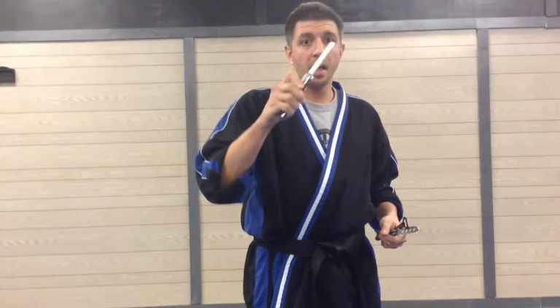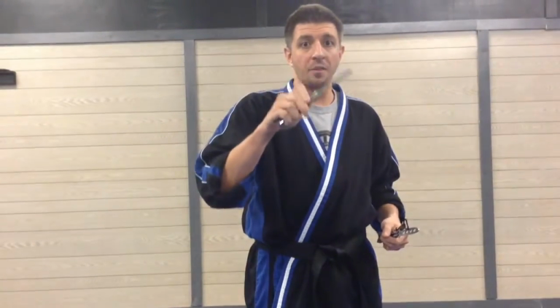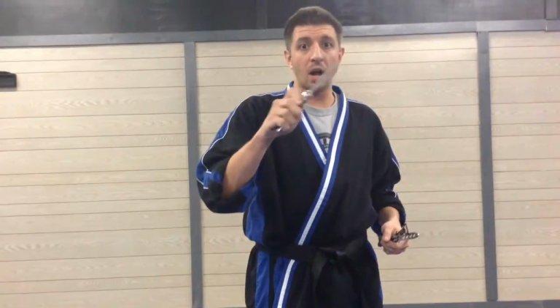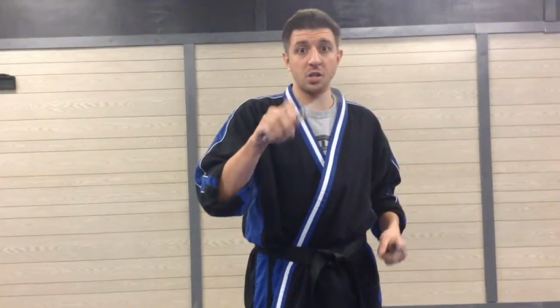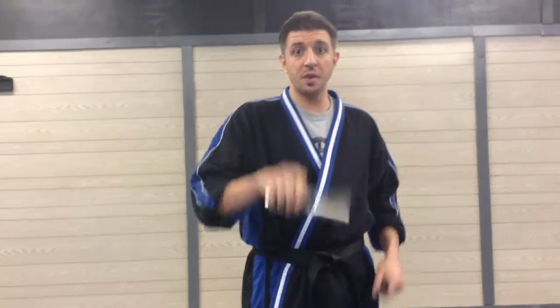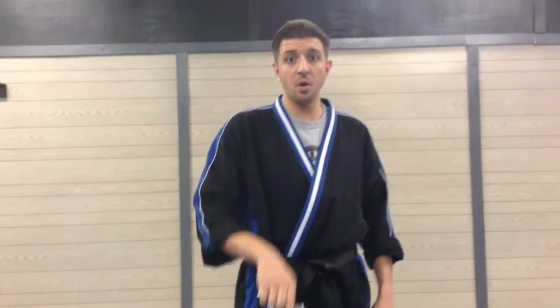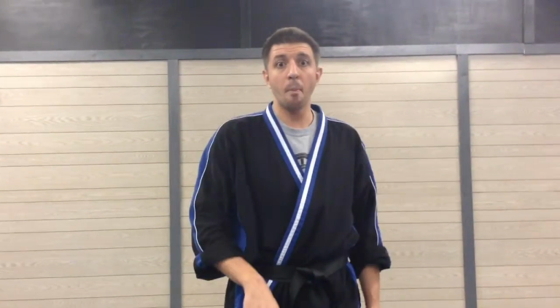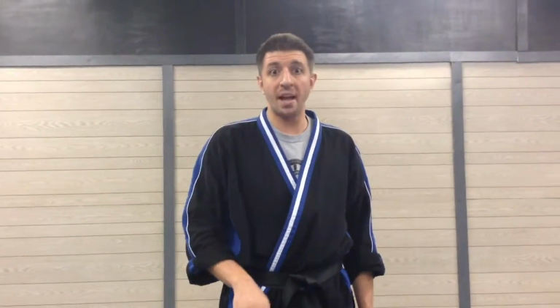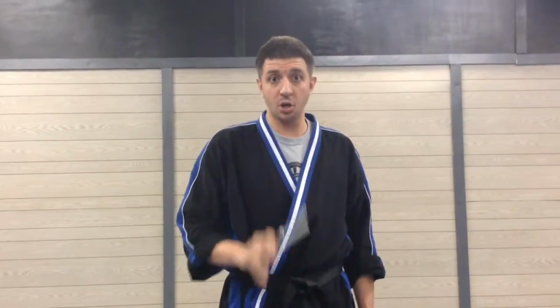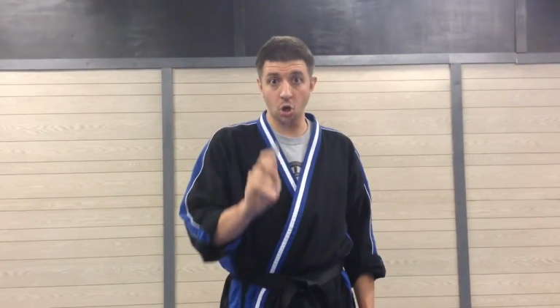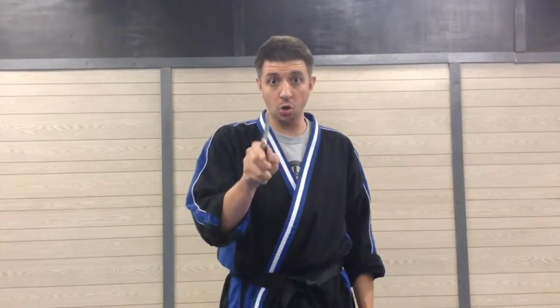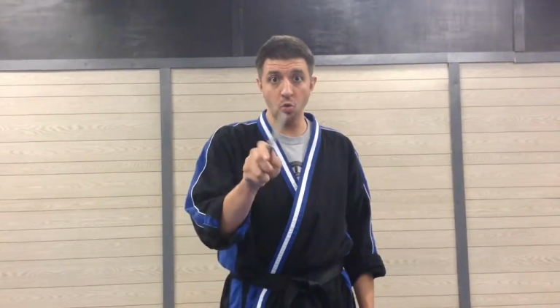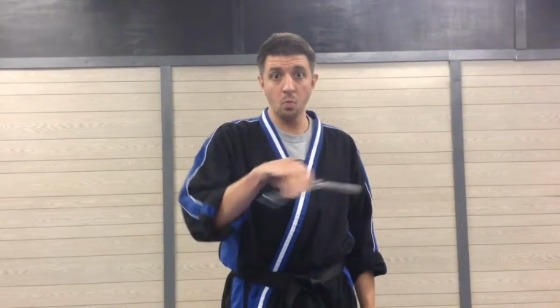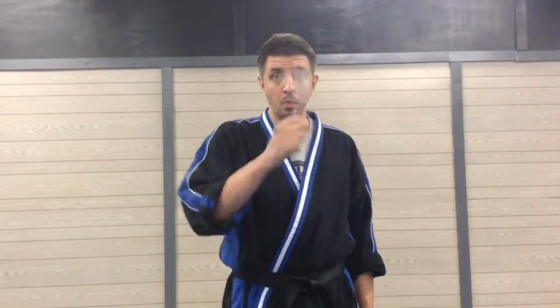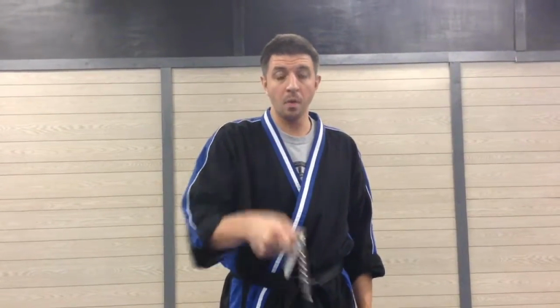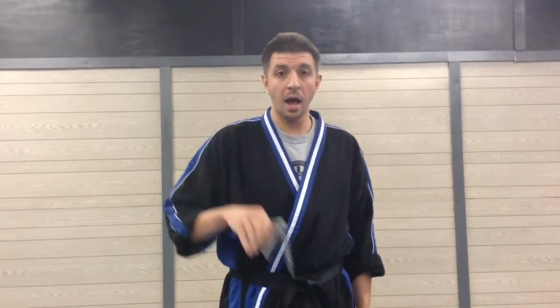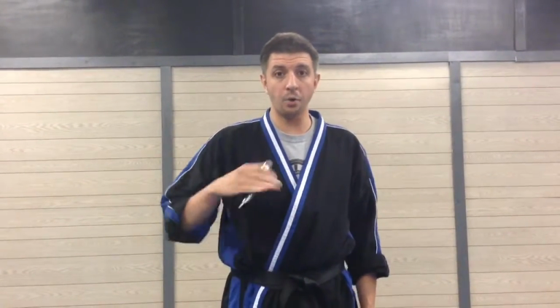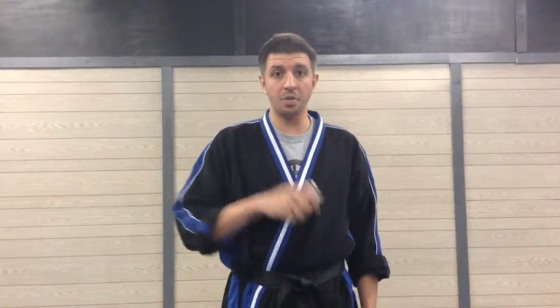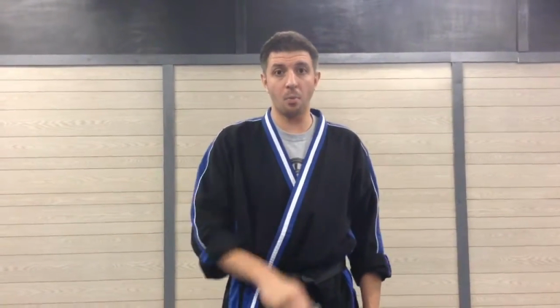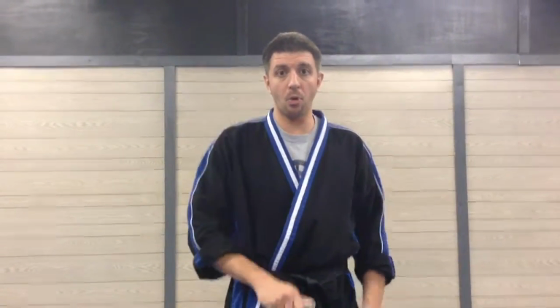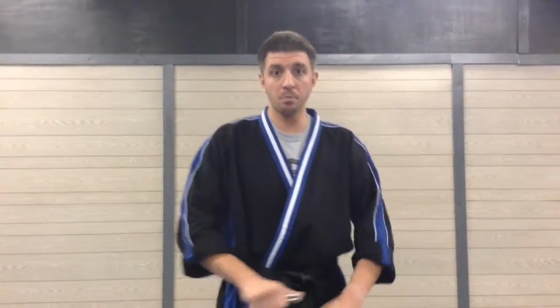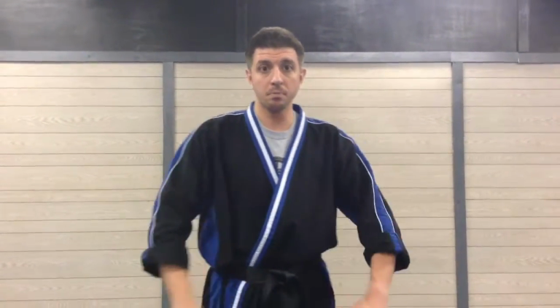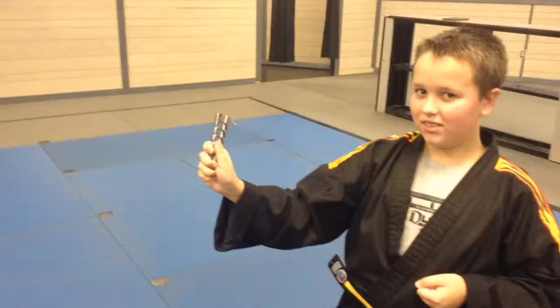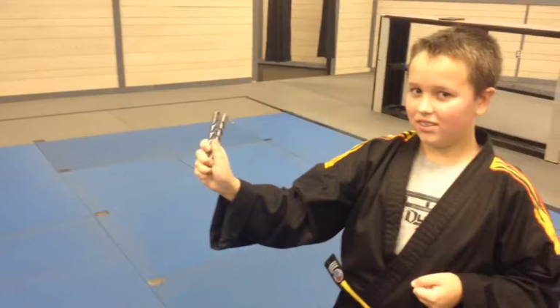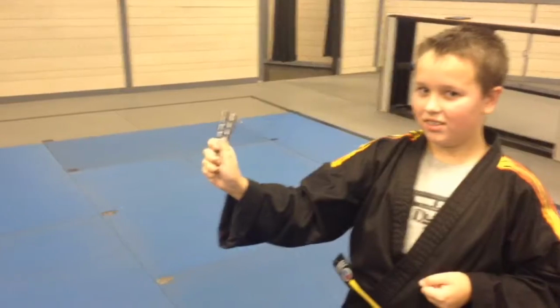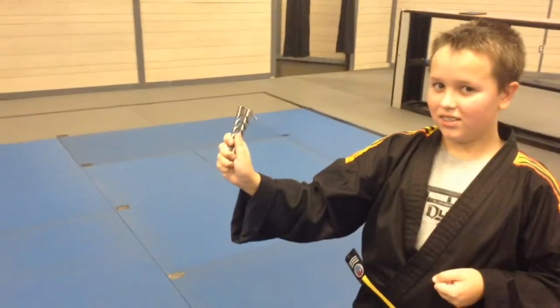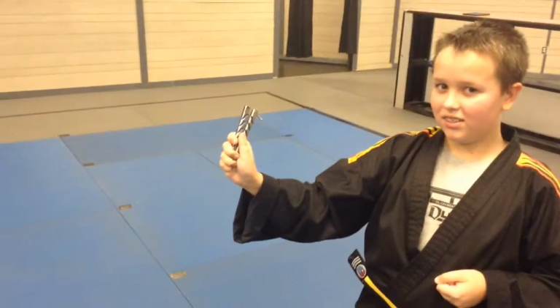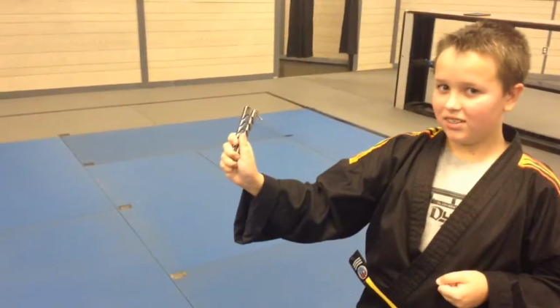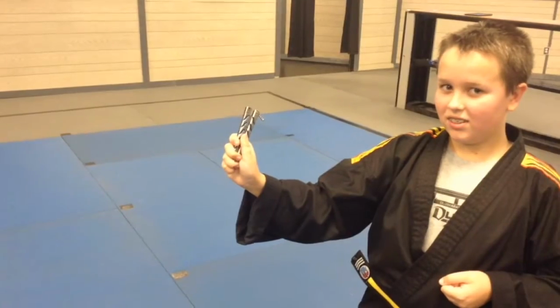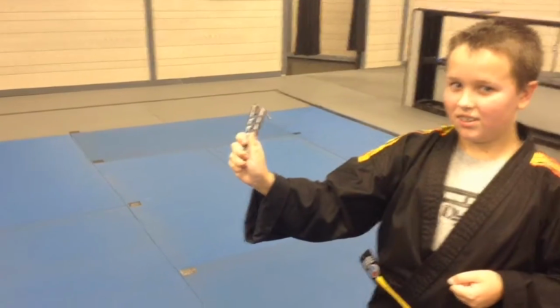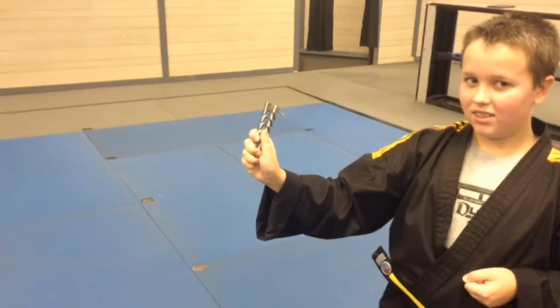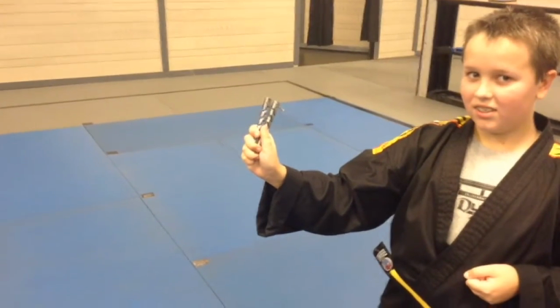If you watch this video, Max is going to show you how to do a thumb roll with a butterfly knife.